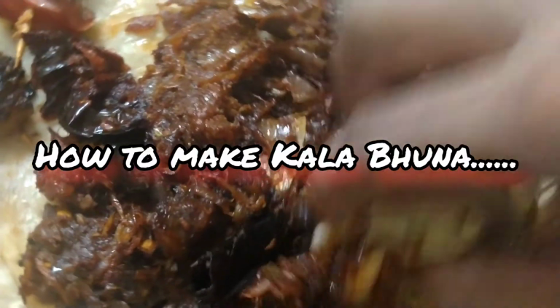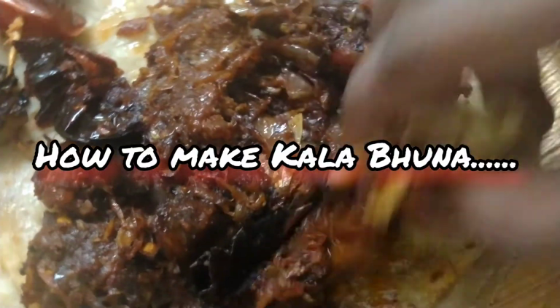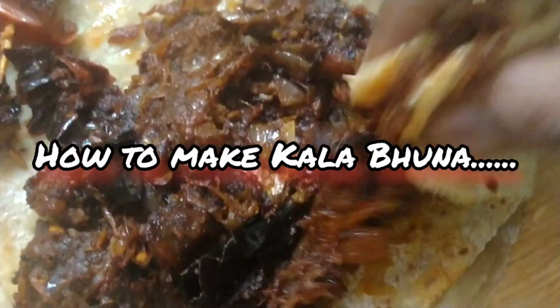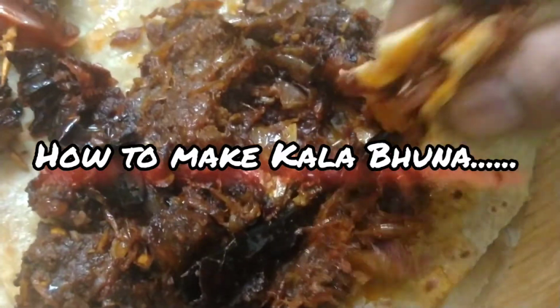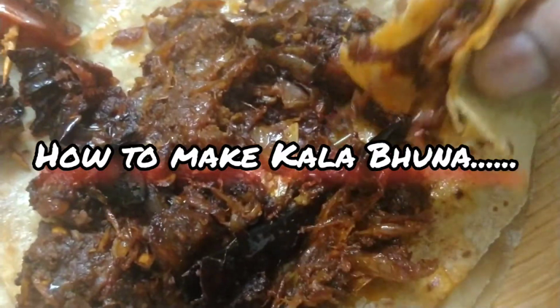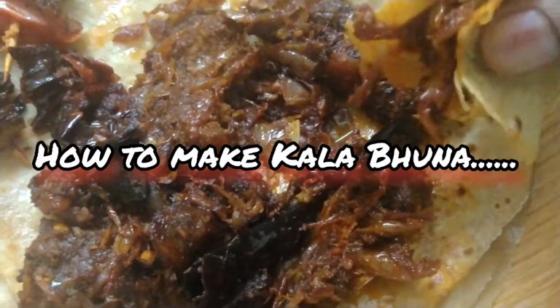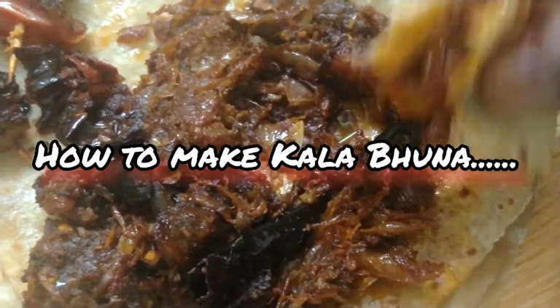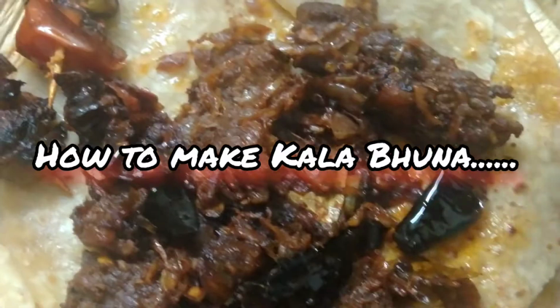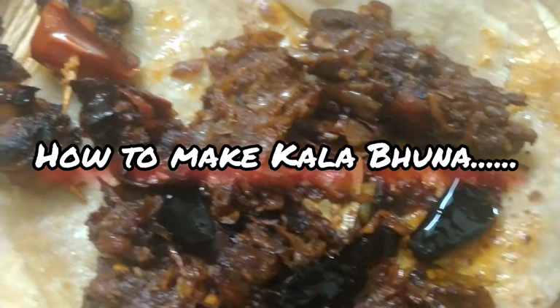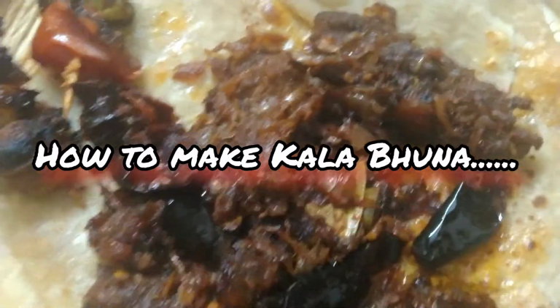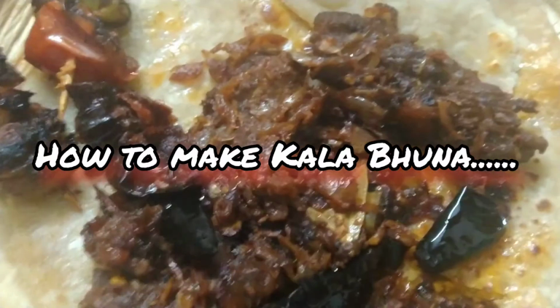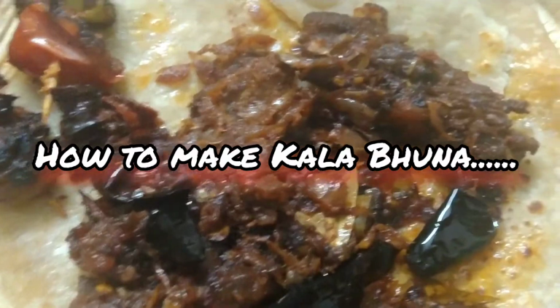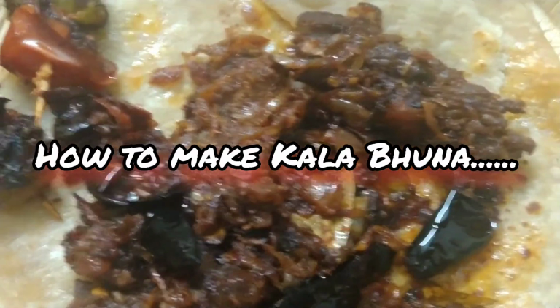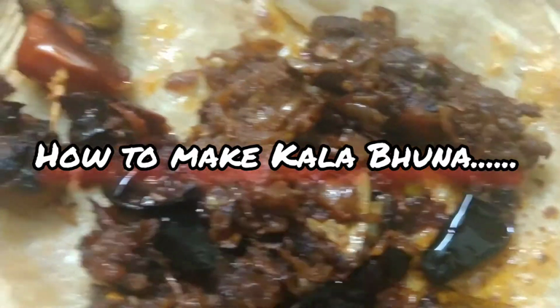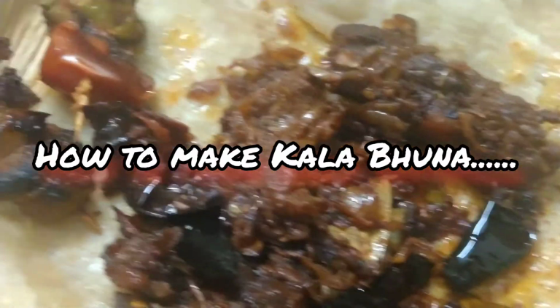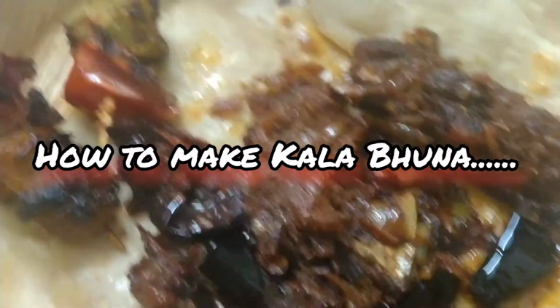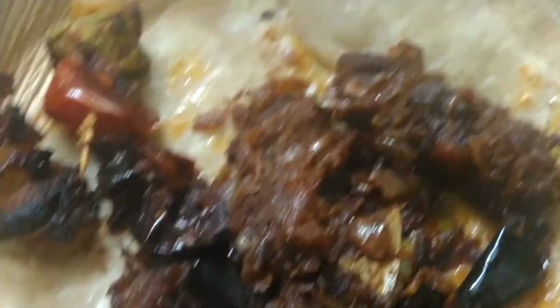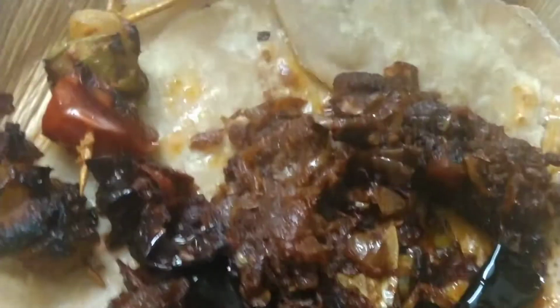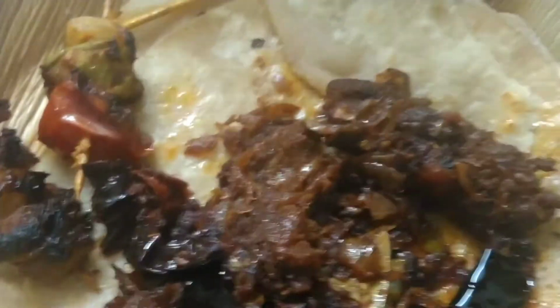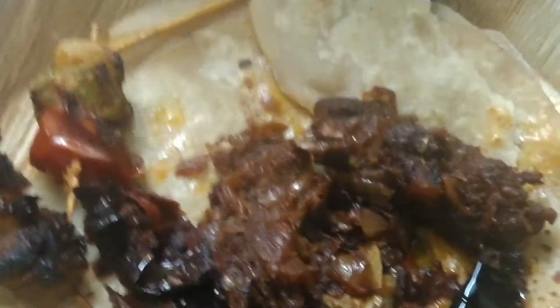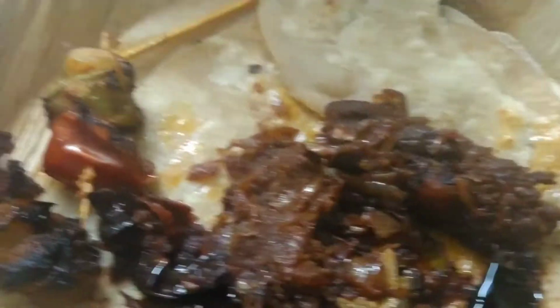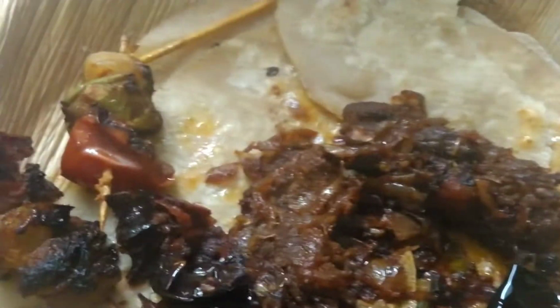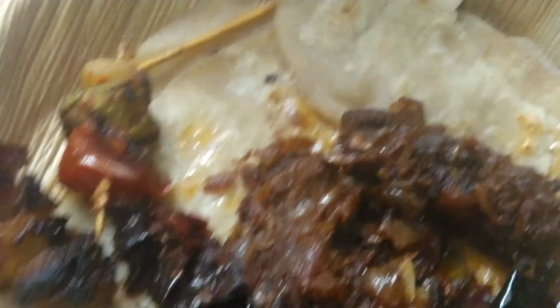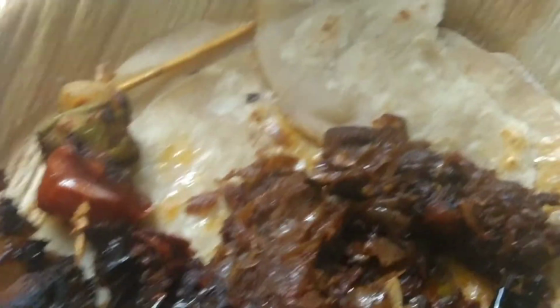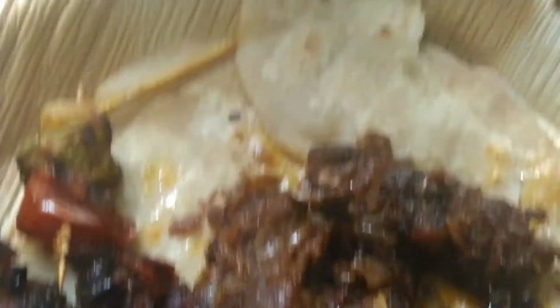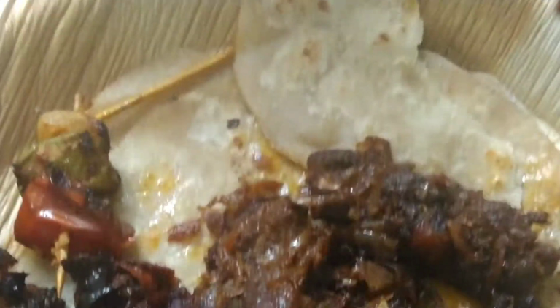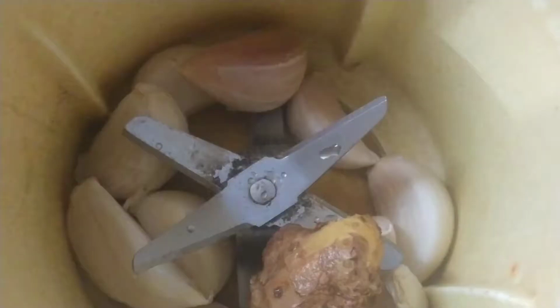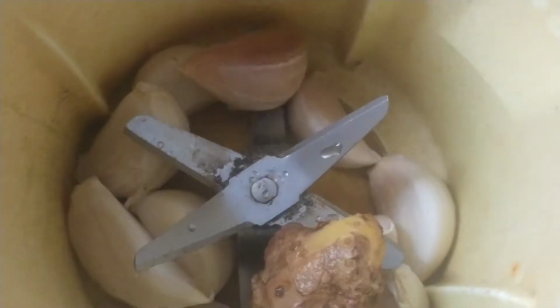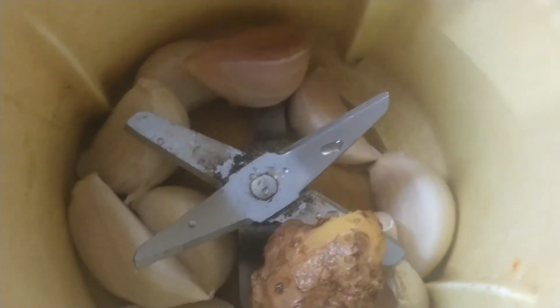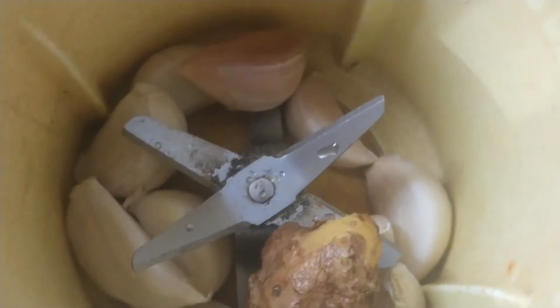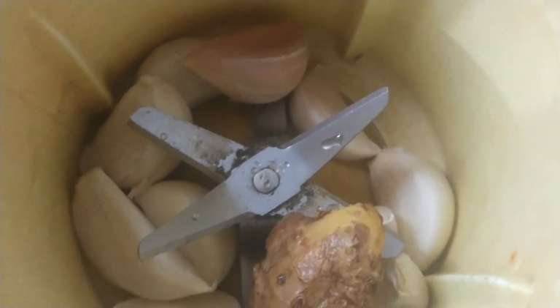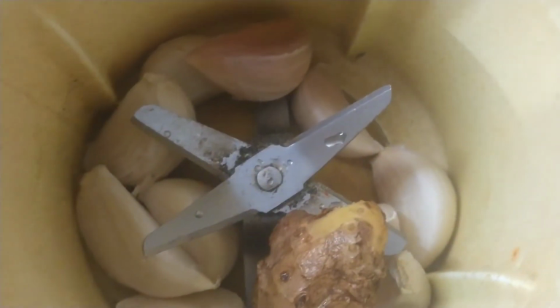If we eat chicken, beef, and mutton, but this dish is a taste of beef.